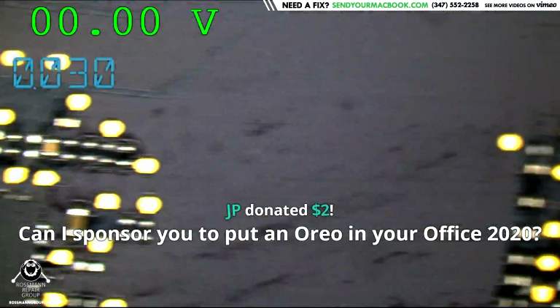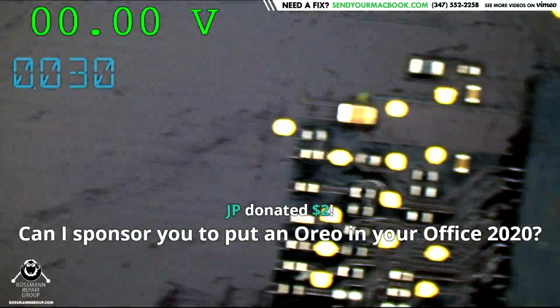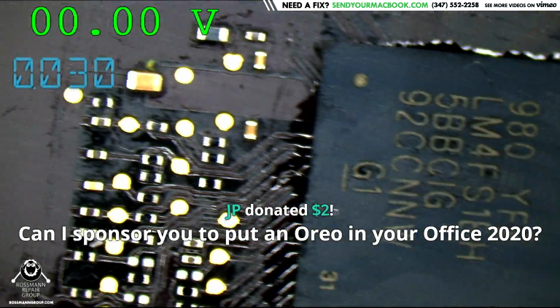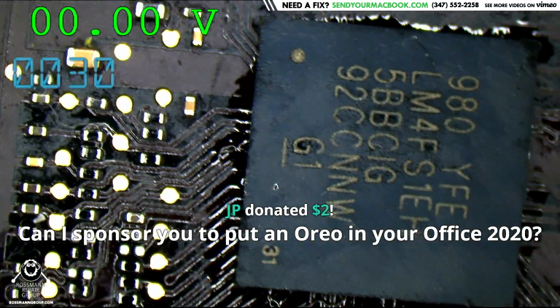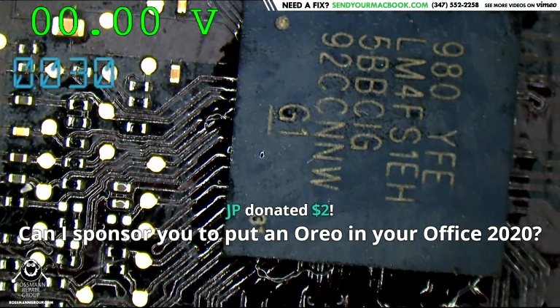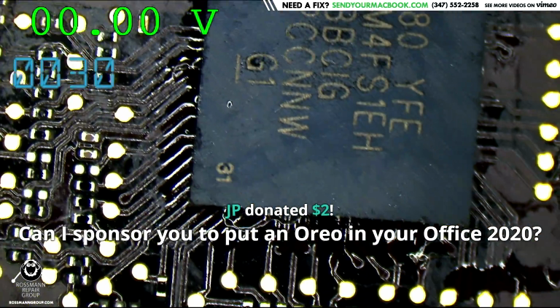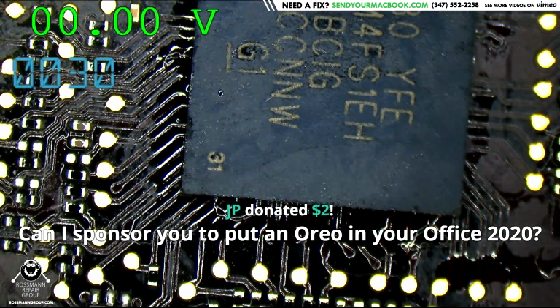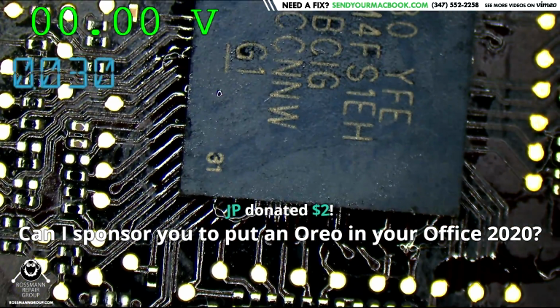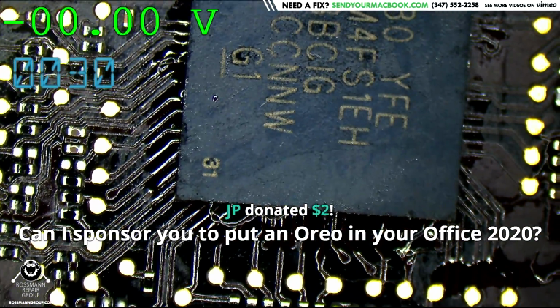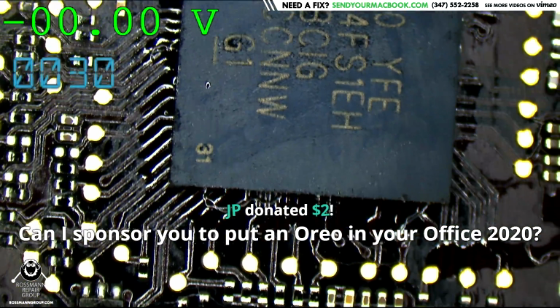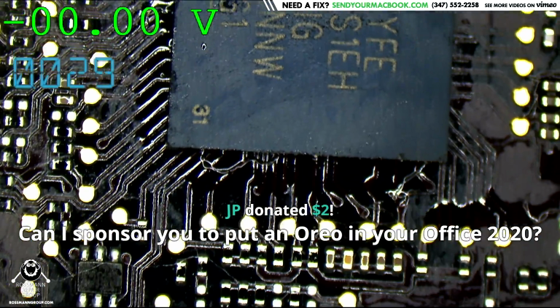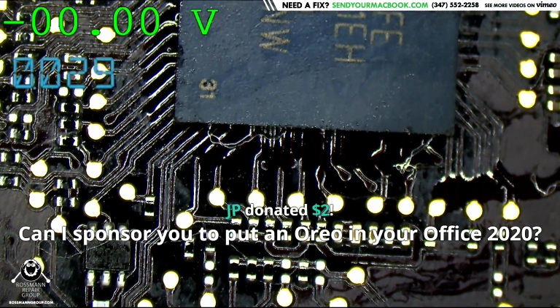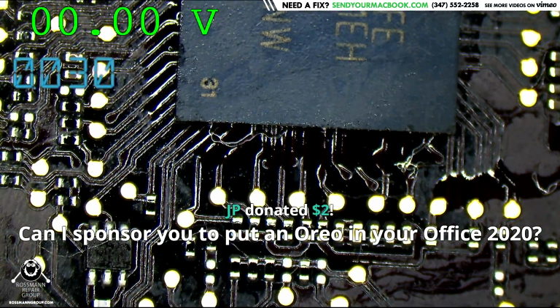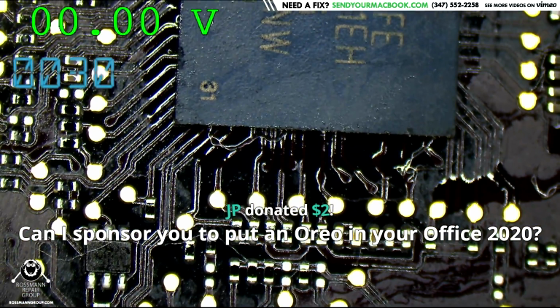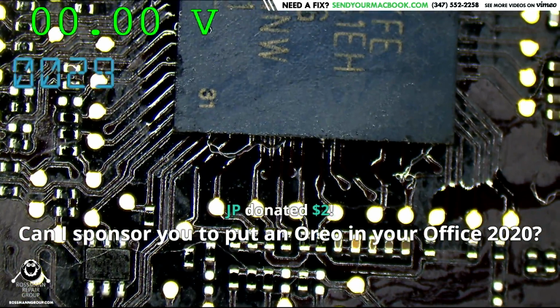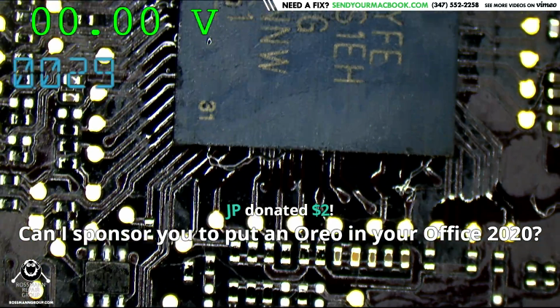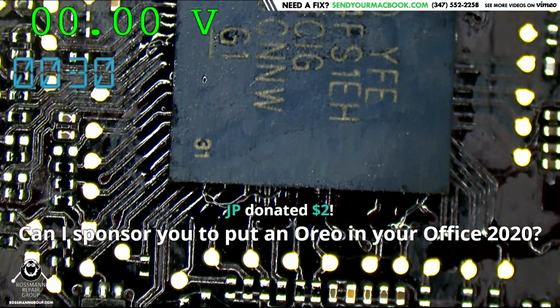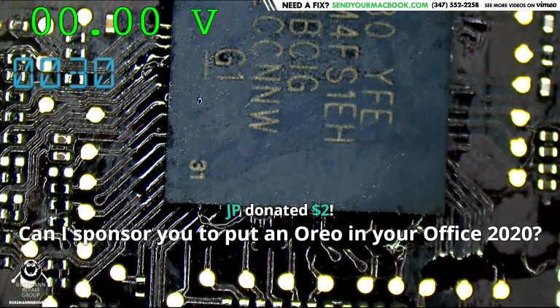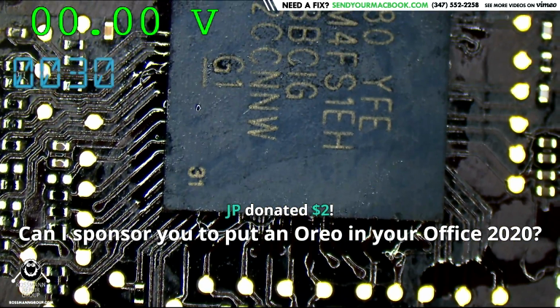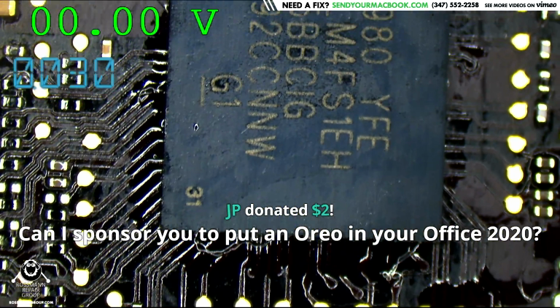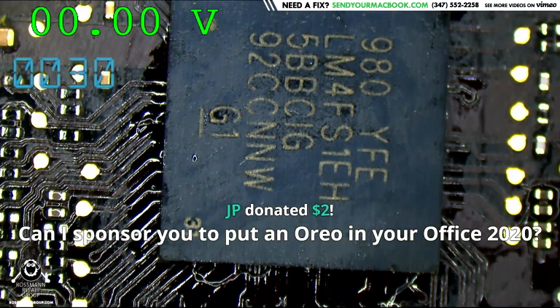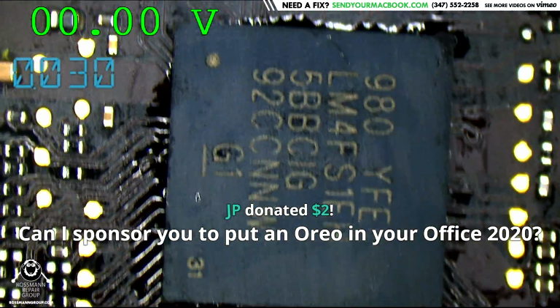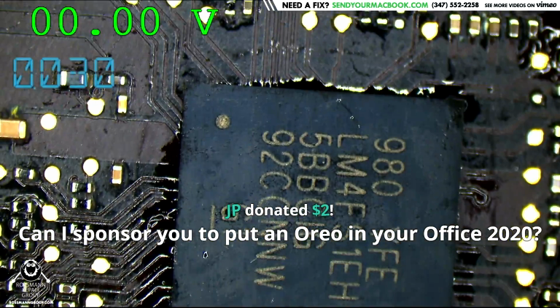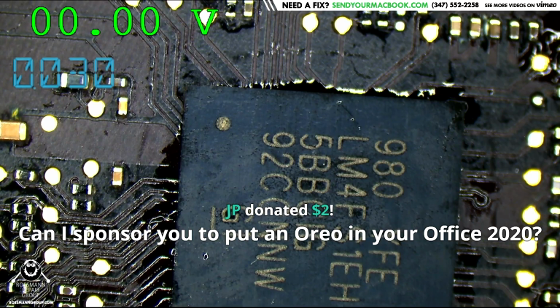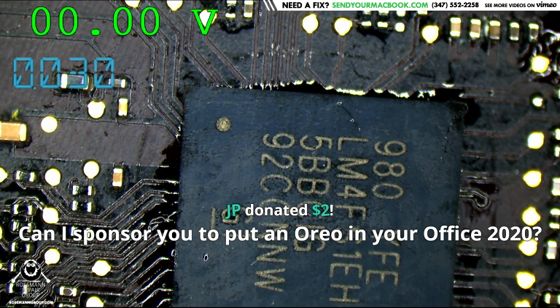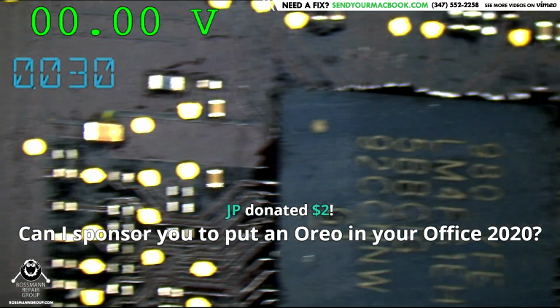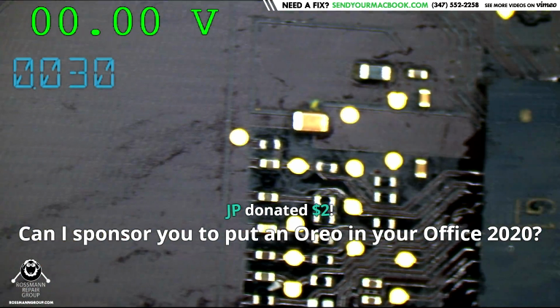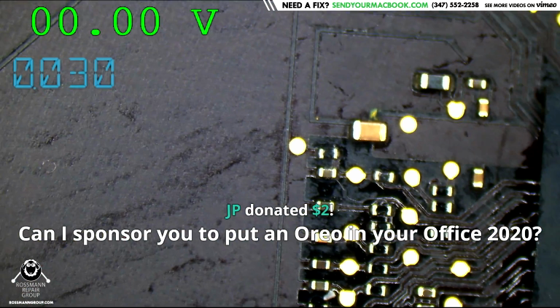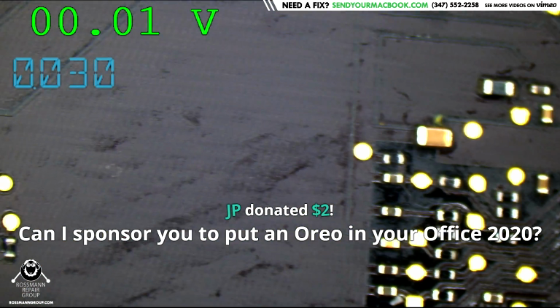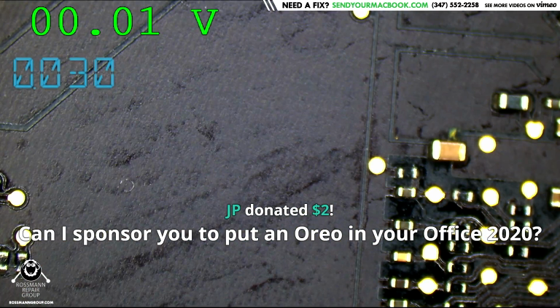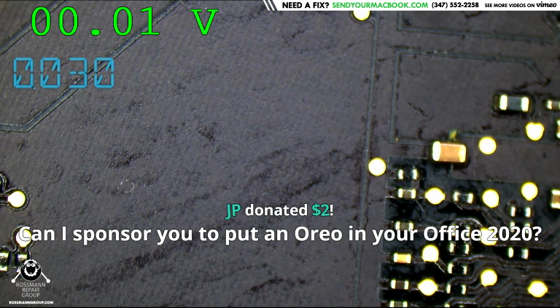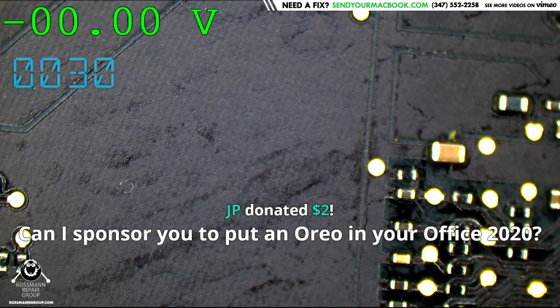It looks like Paul has reflowed the SMC. What jackass would suggest that you reflow the SMC just because you're missing PMSleepS4L?